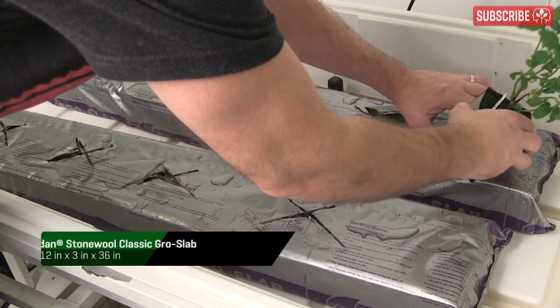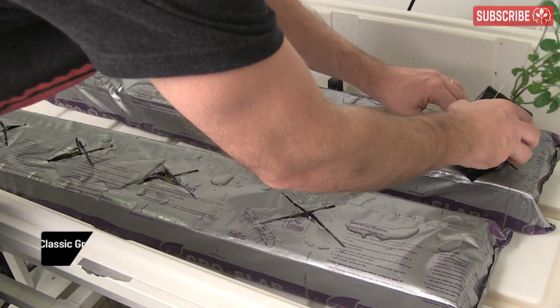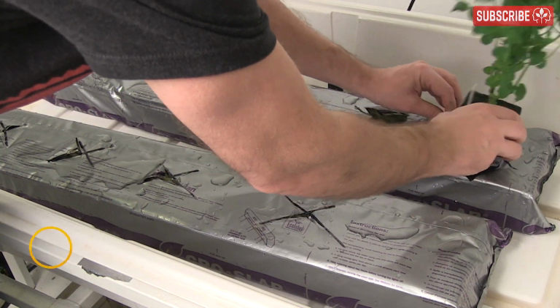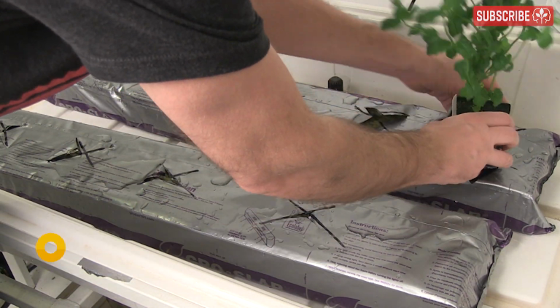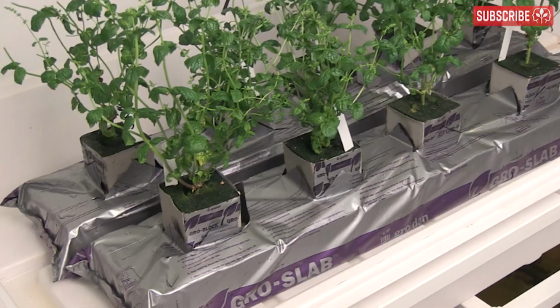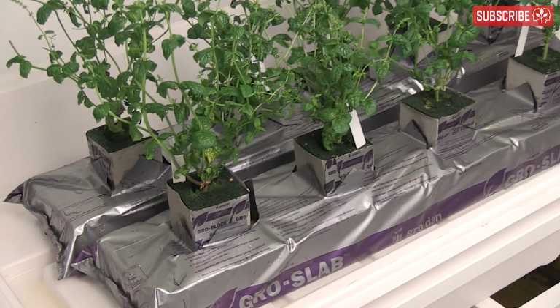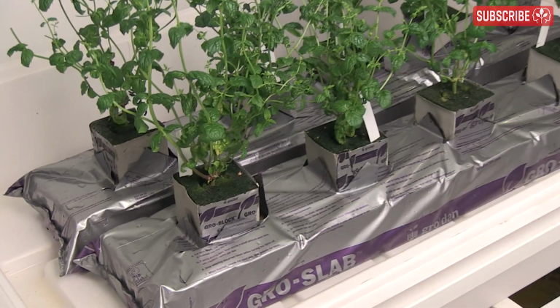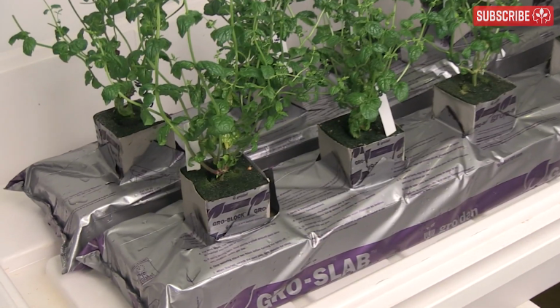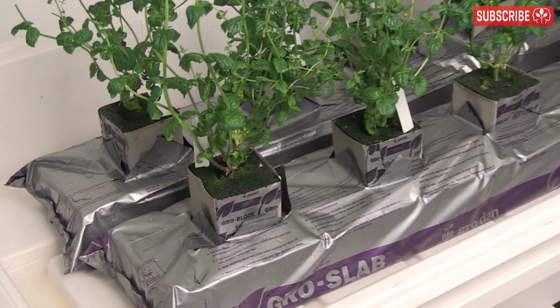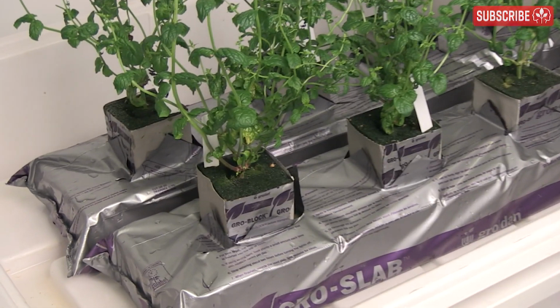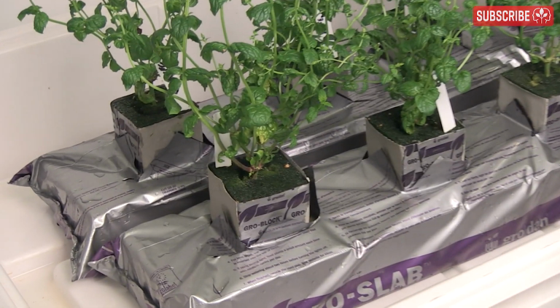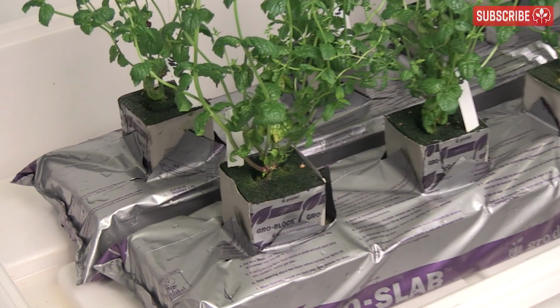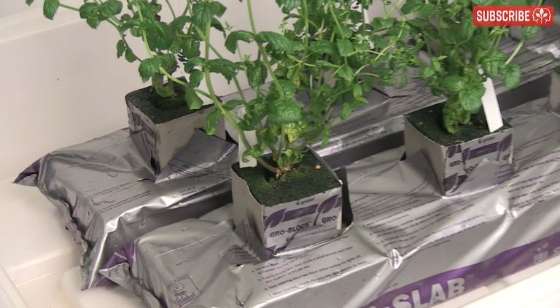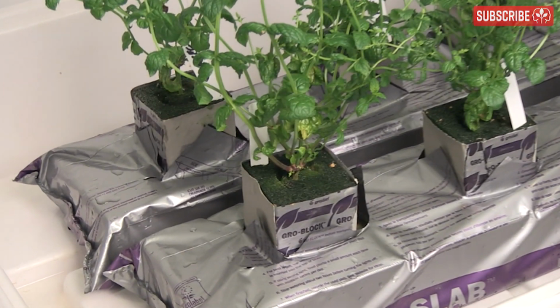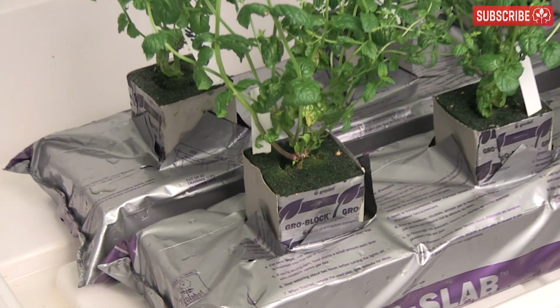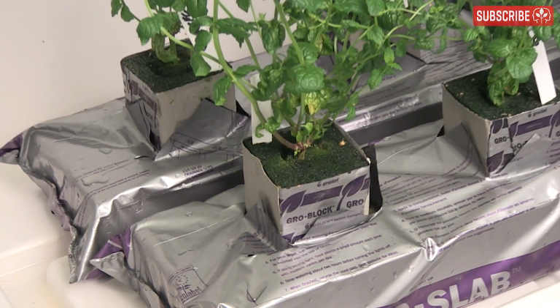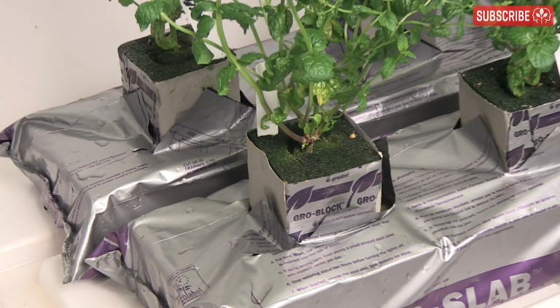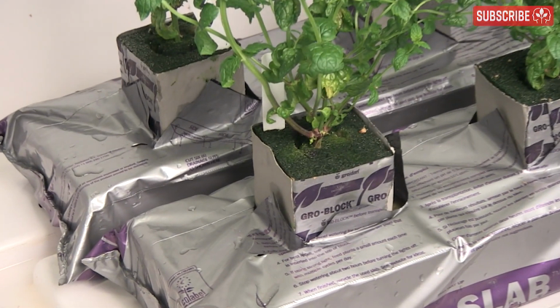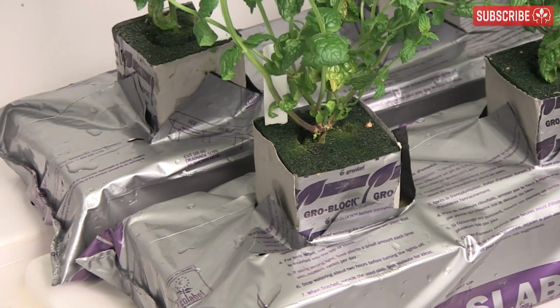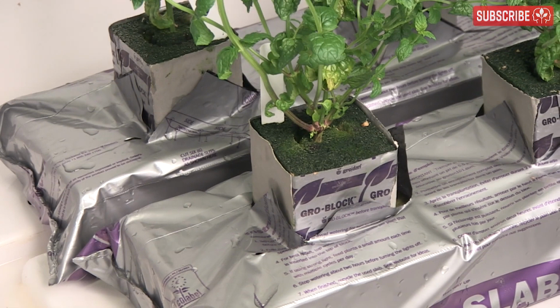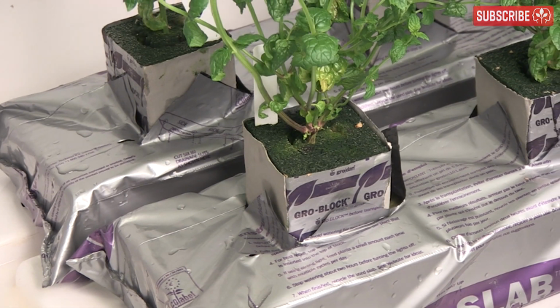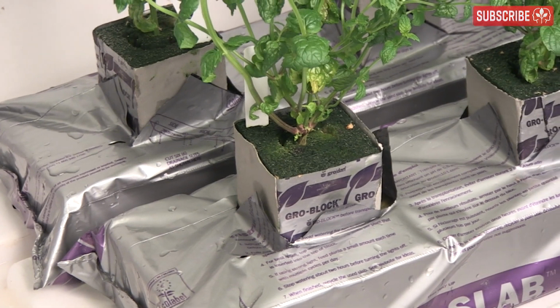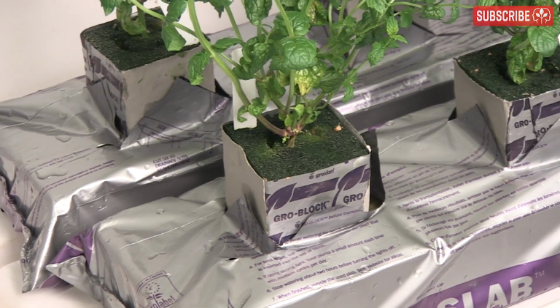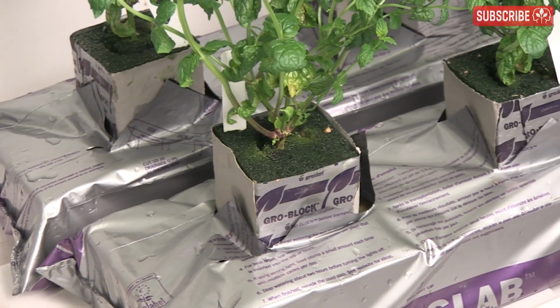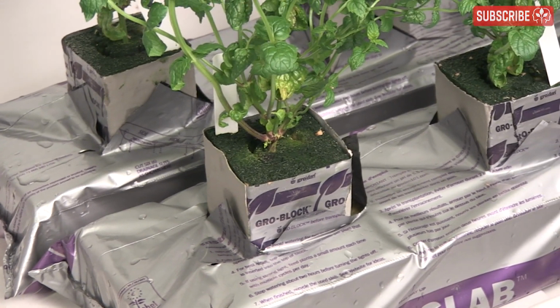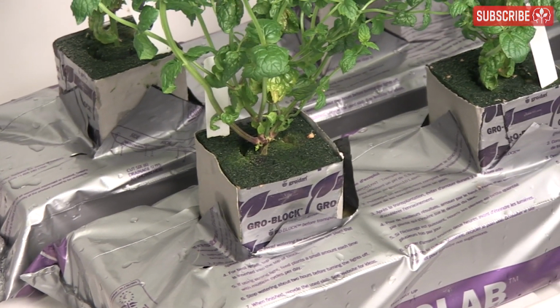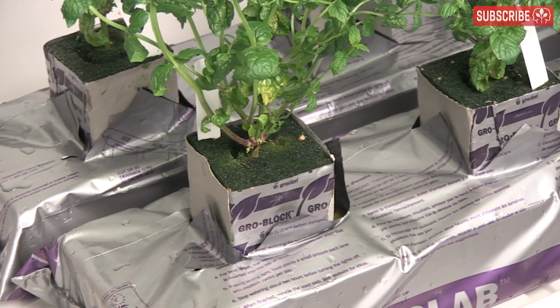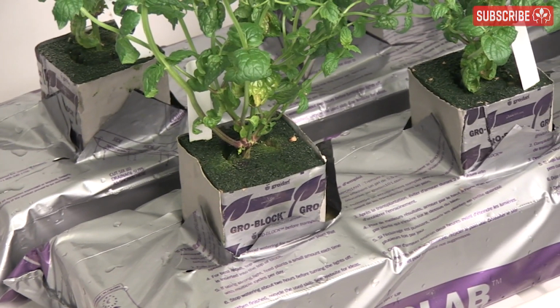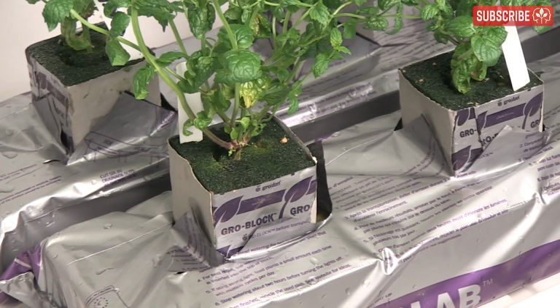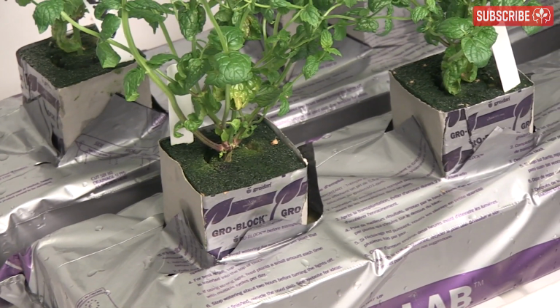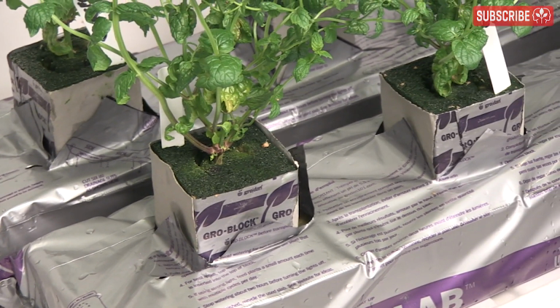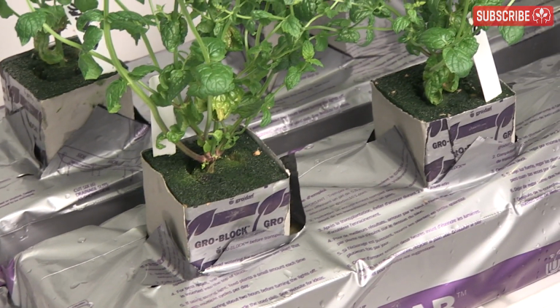It's really important to give your plants some time to root into the slab, and it's a good idea to raise your lights up a little during this stage, just to take it easy on your plants.